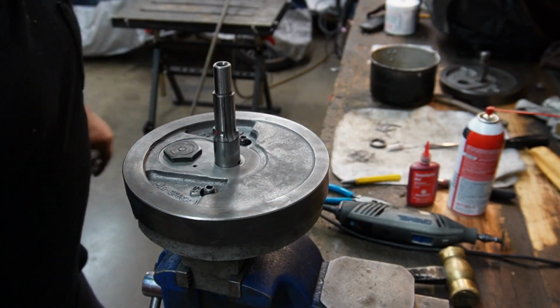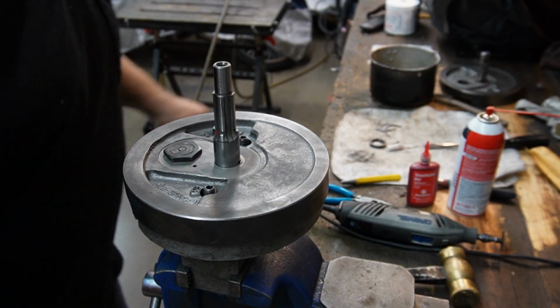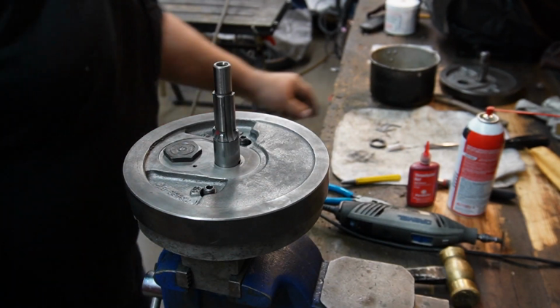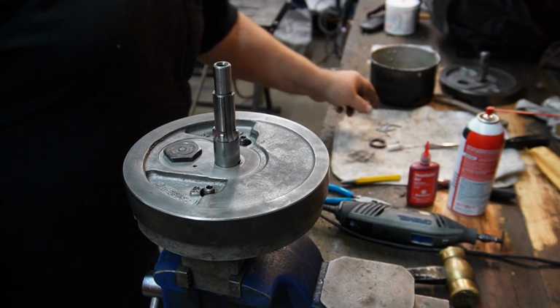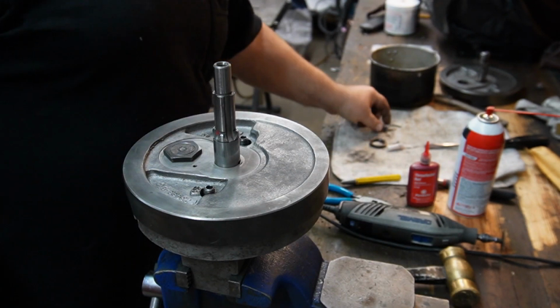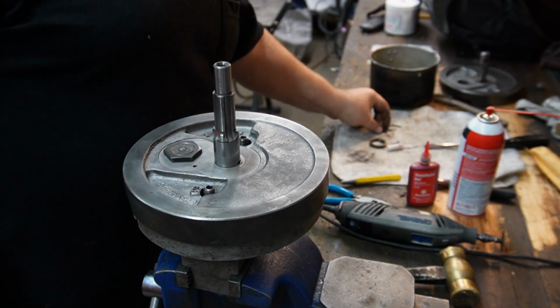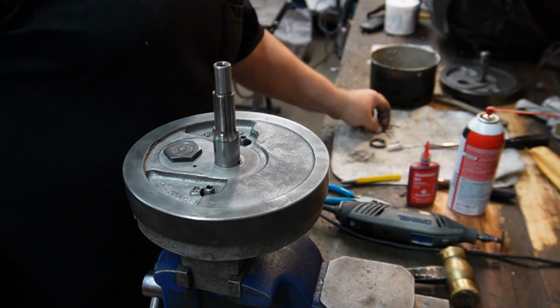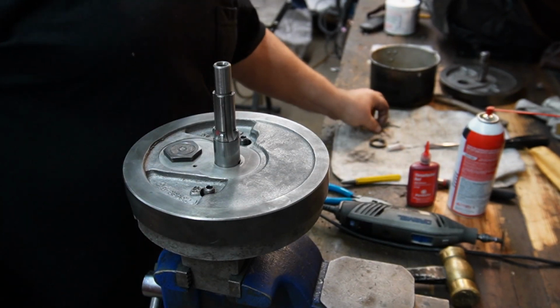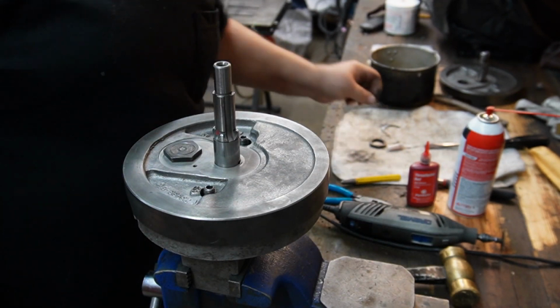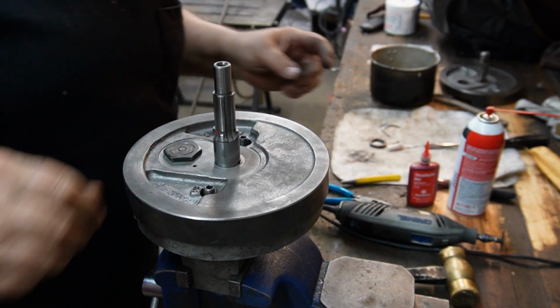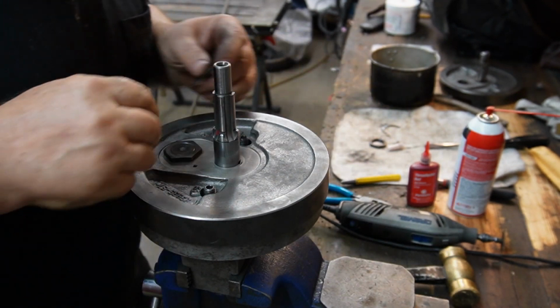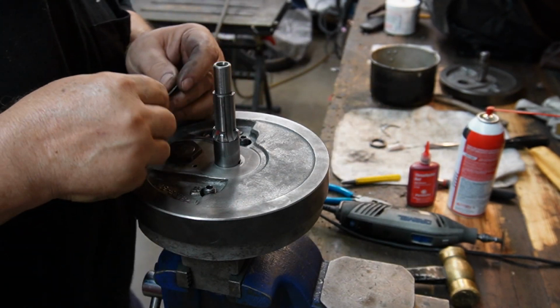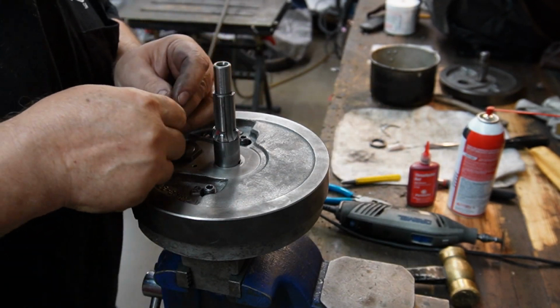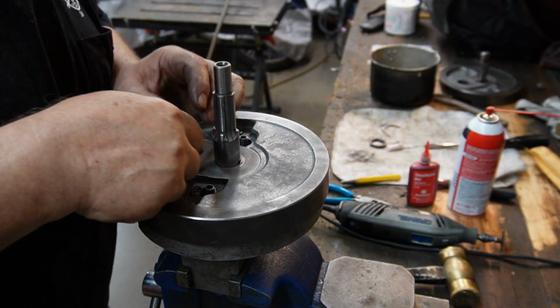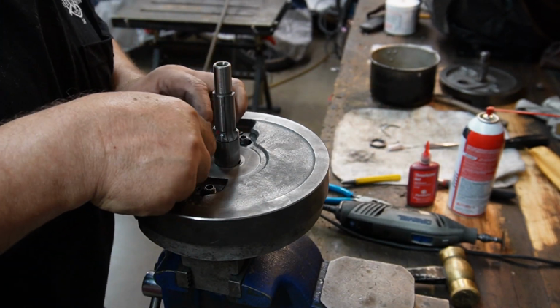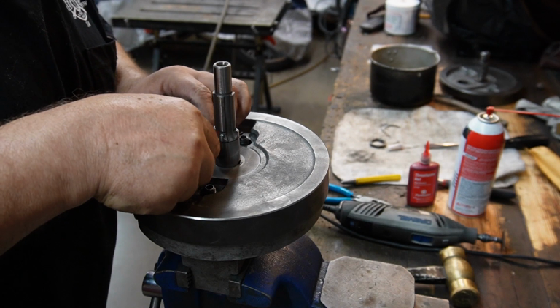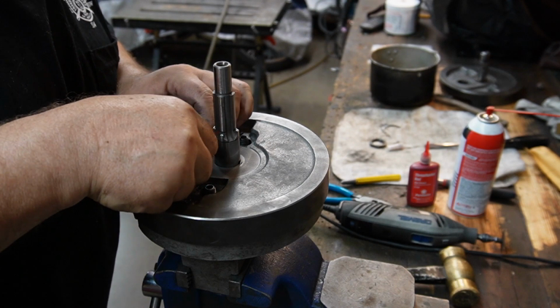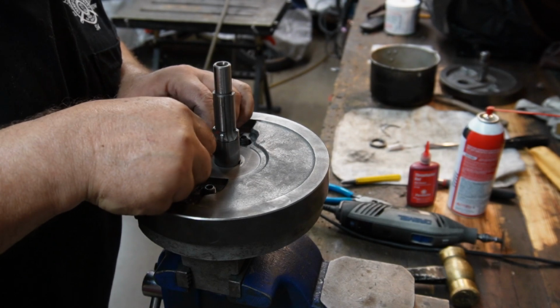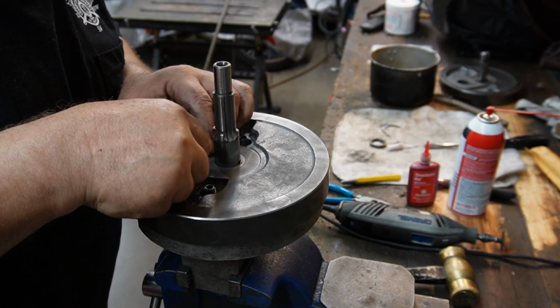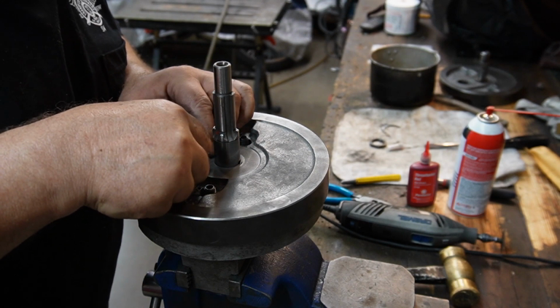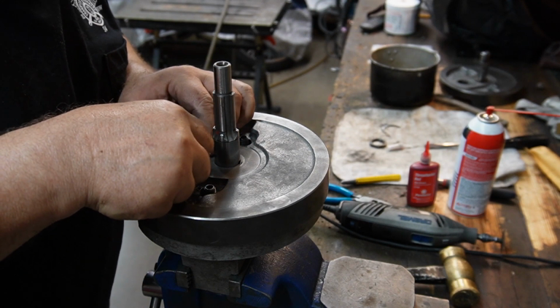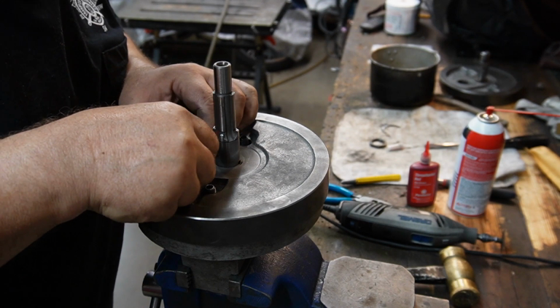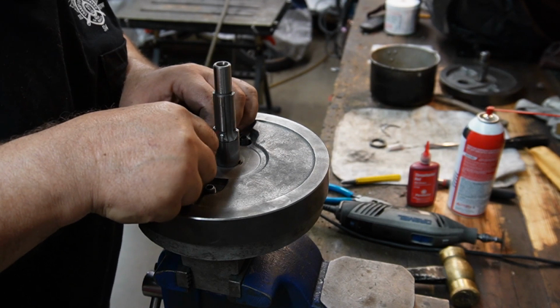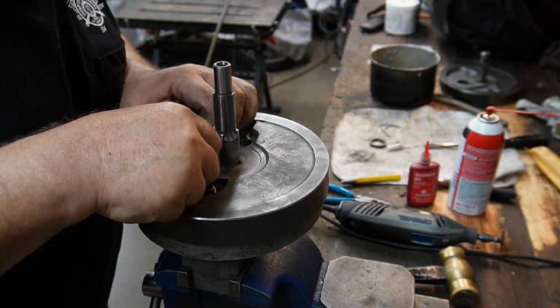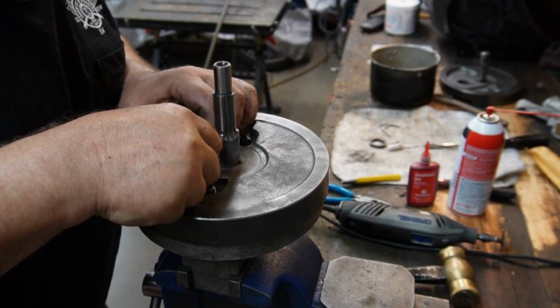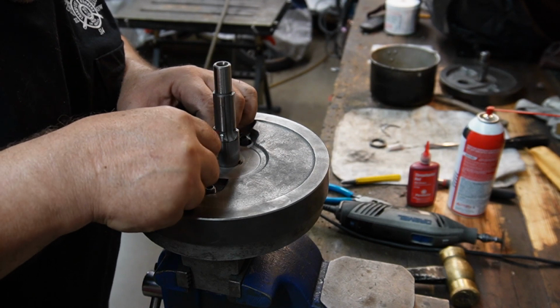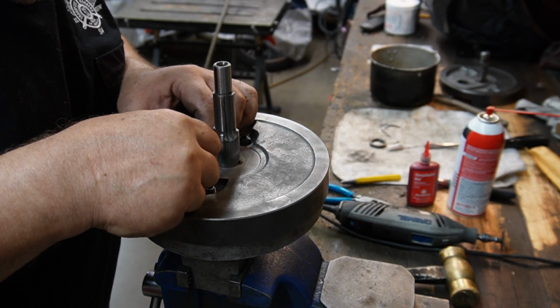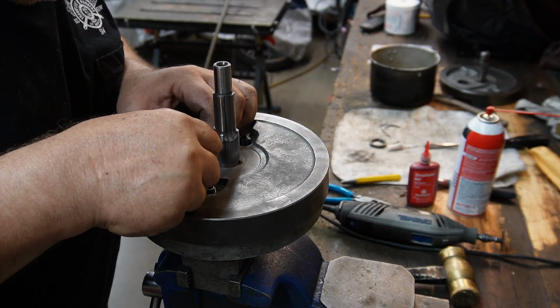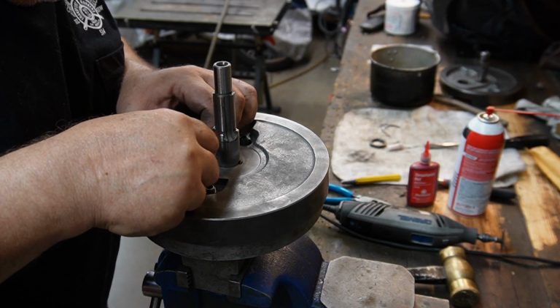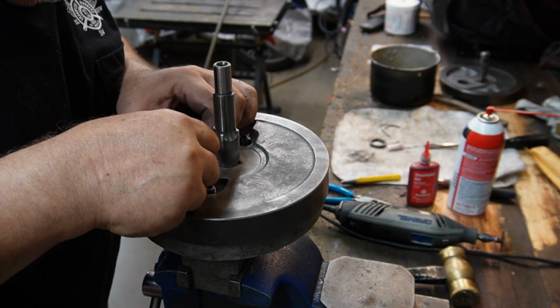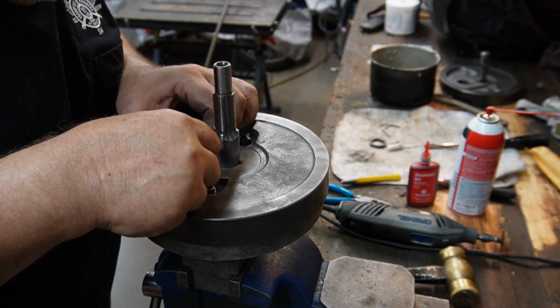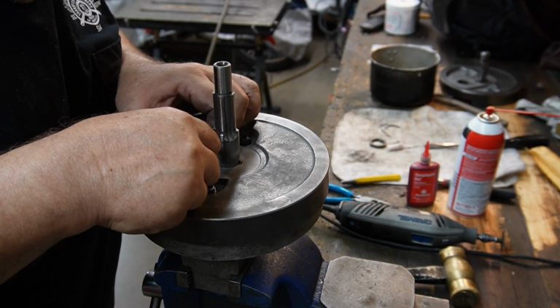Okay, that's 140. Let's see if the holes line up.